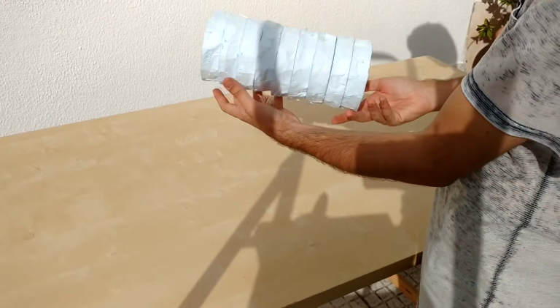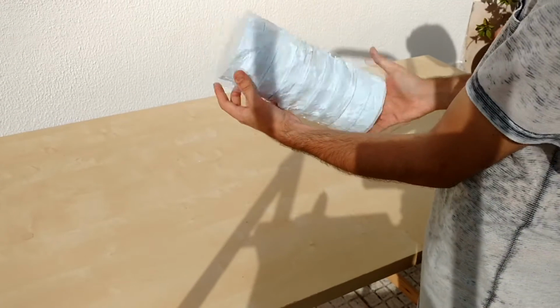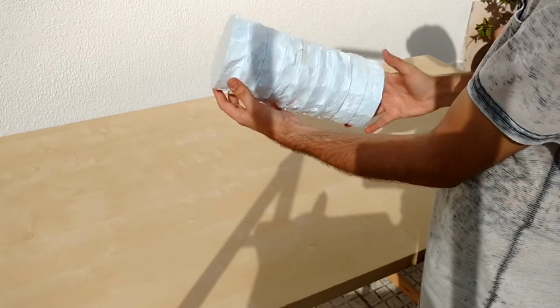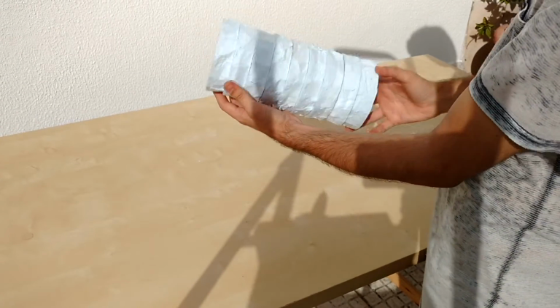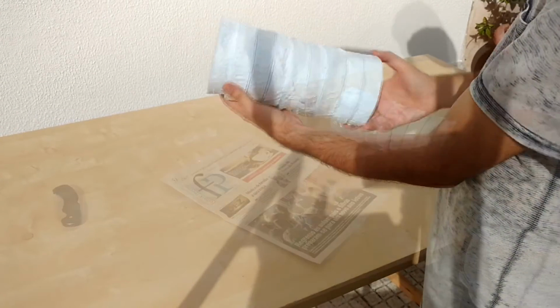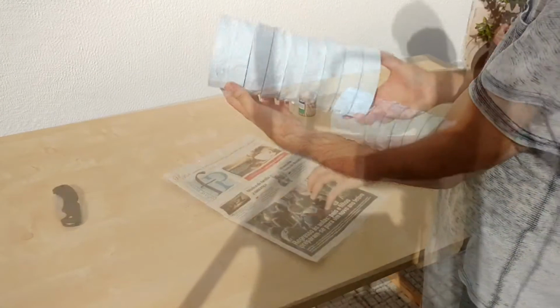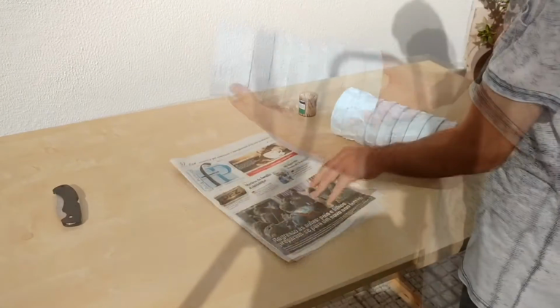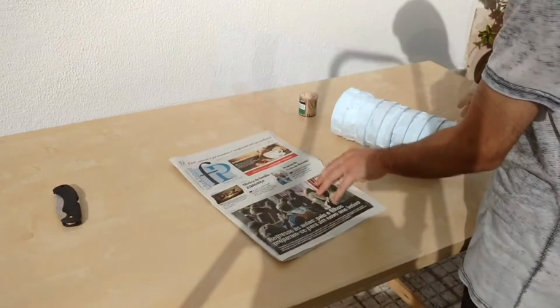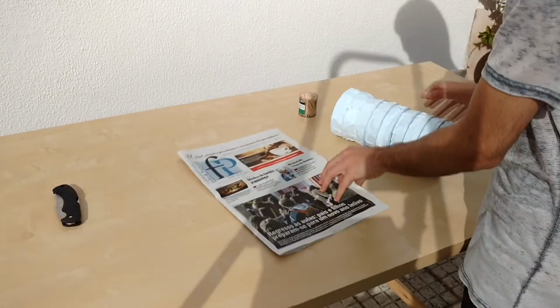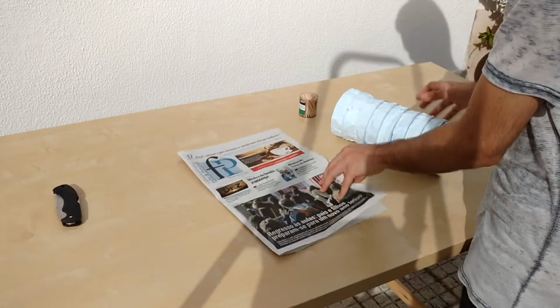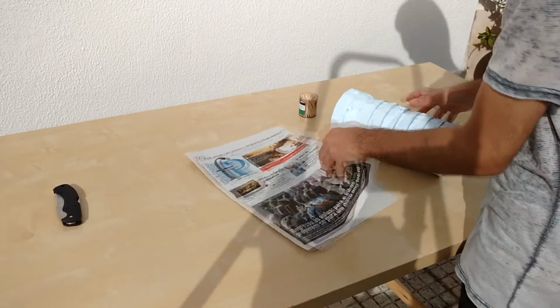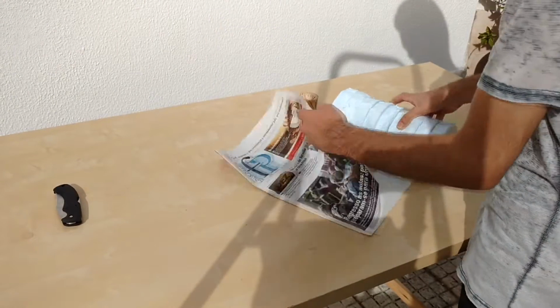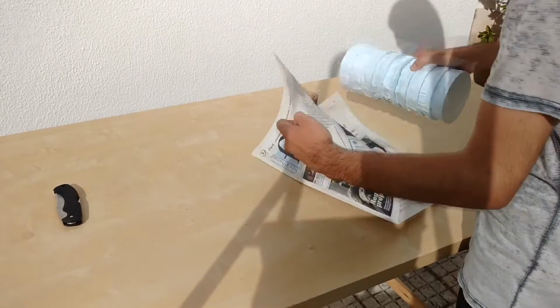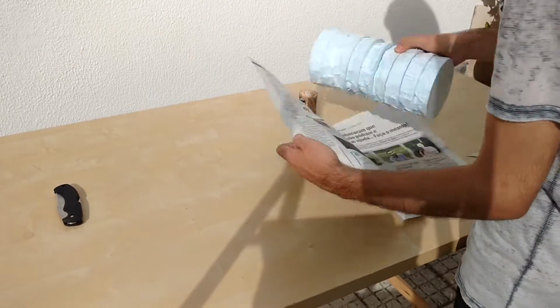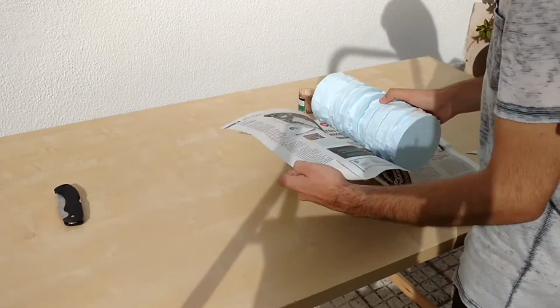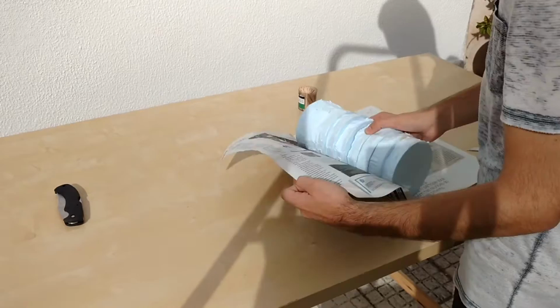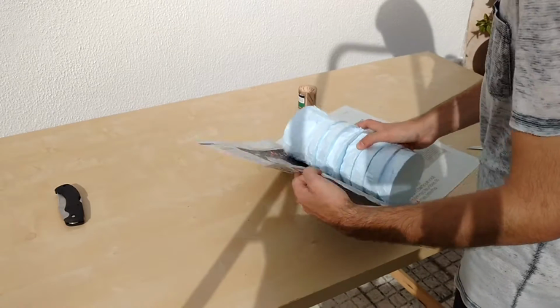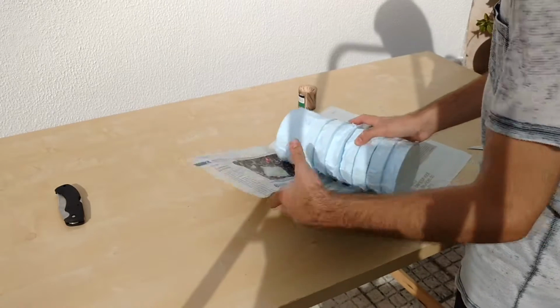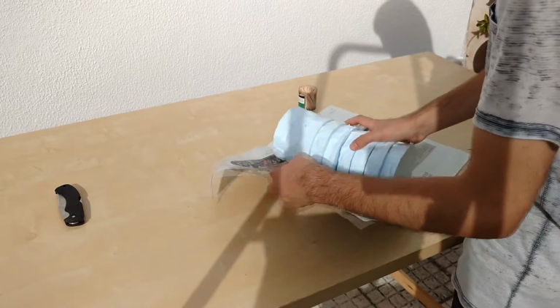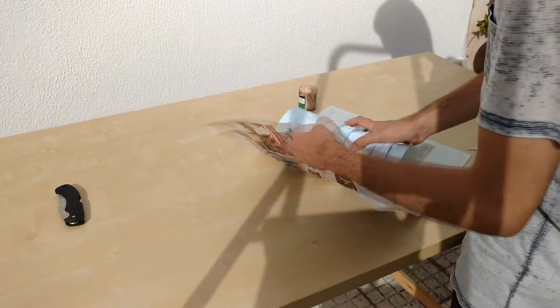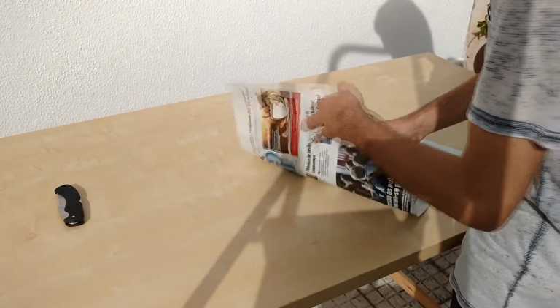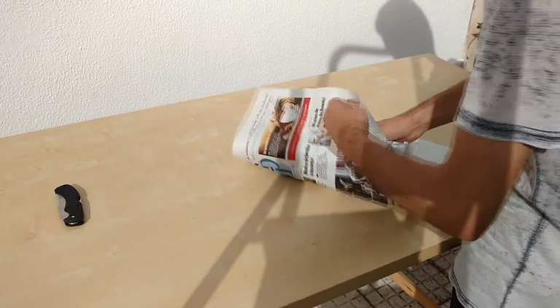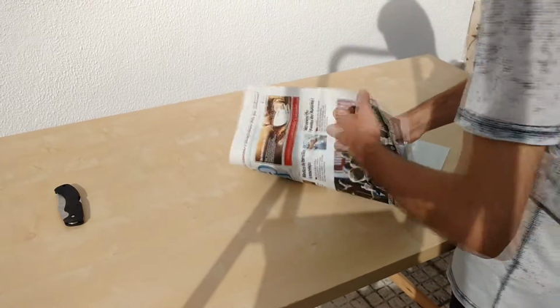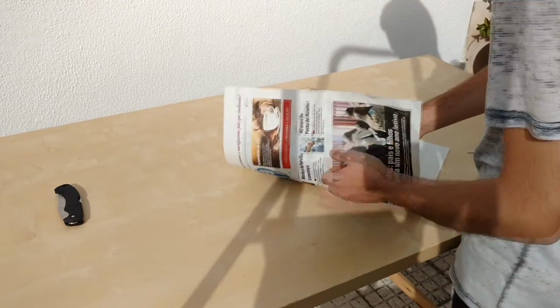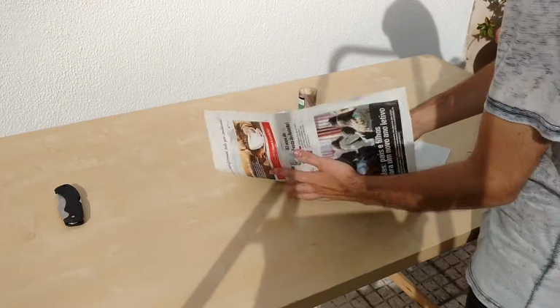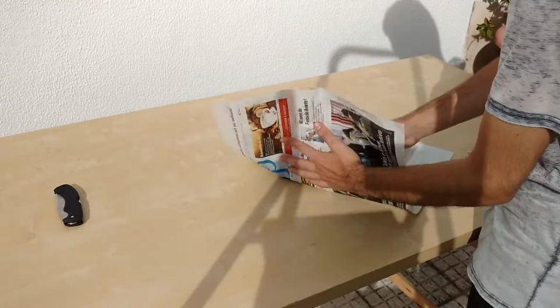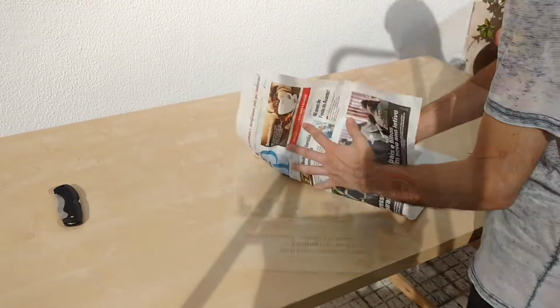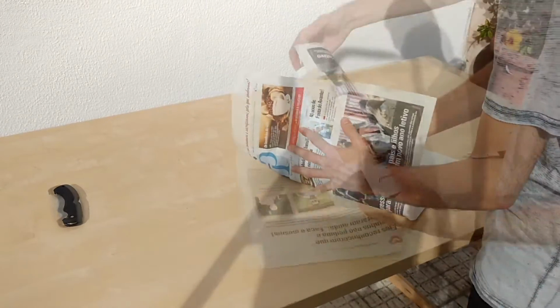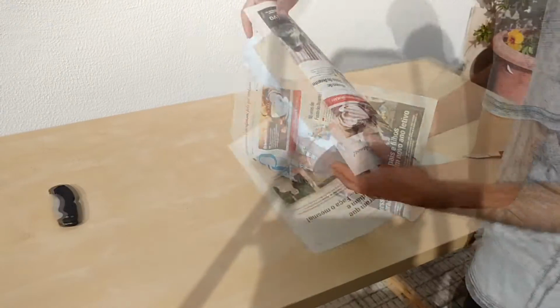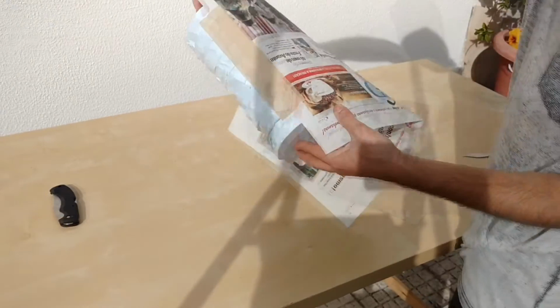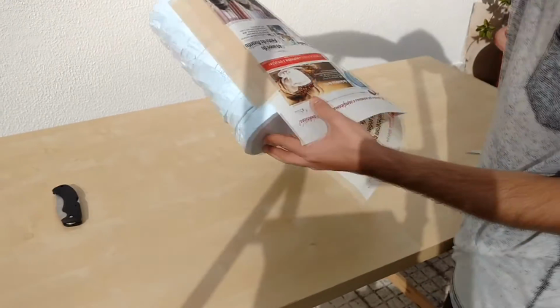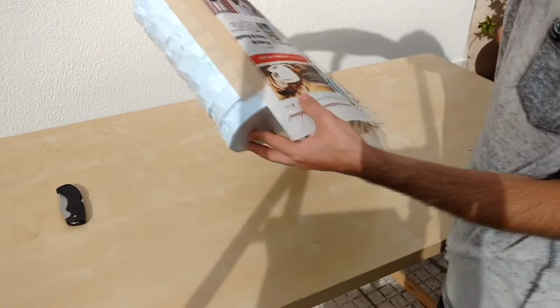With the stack properly secured, start by getting some old newspaper and wrap it around the stack until it is fully covered.